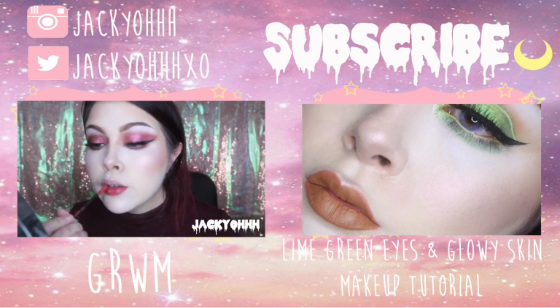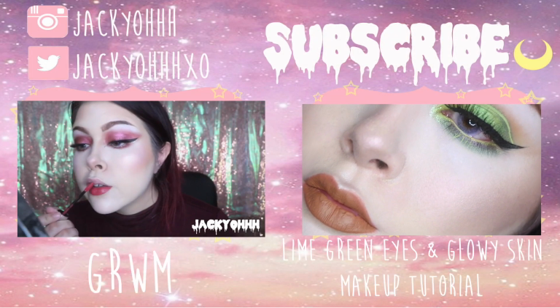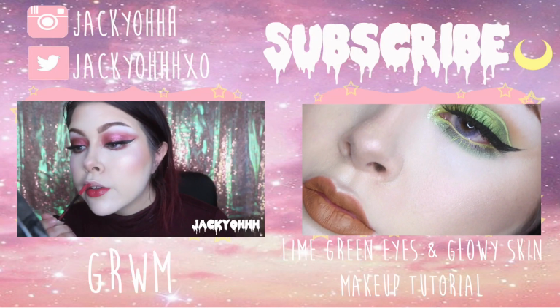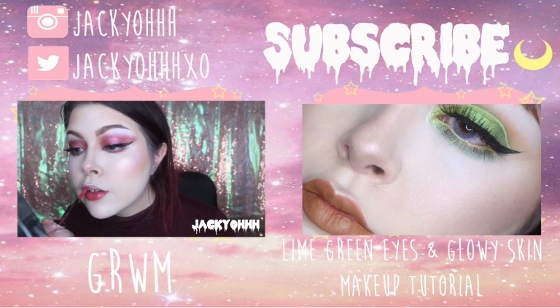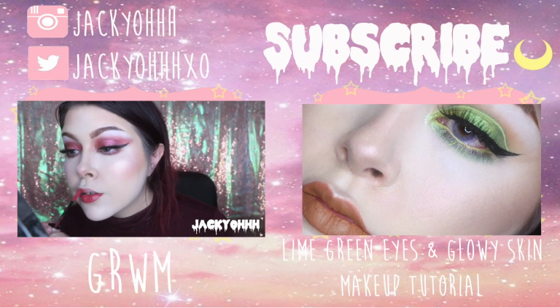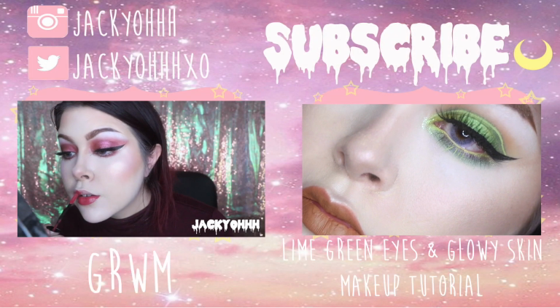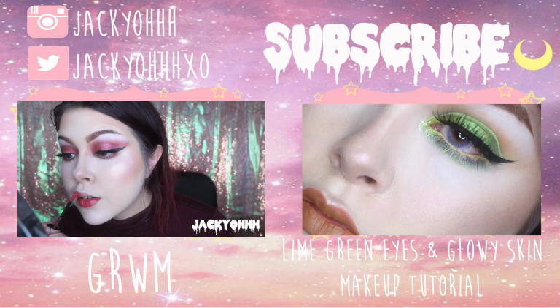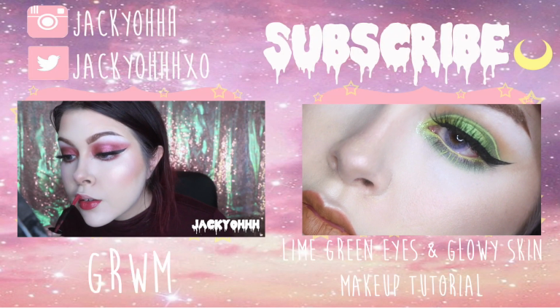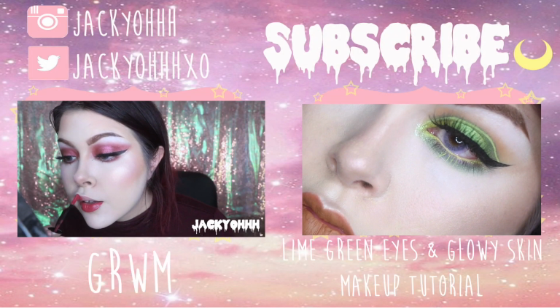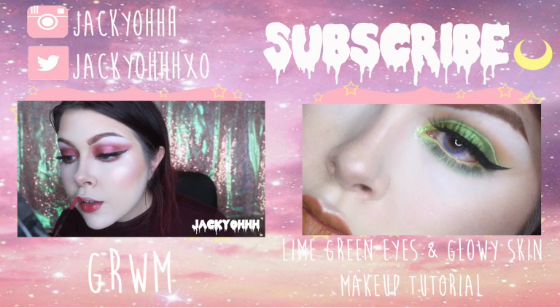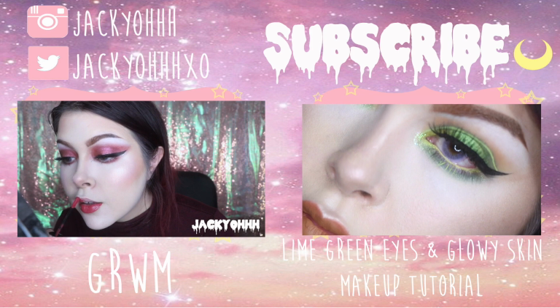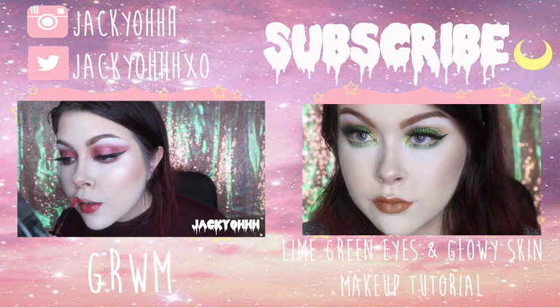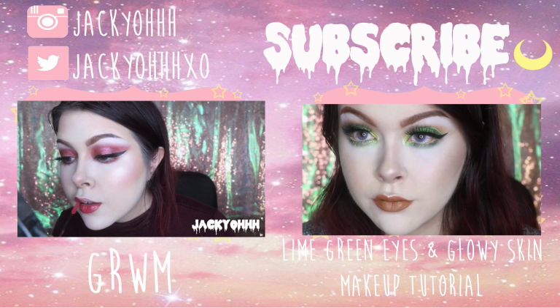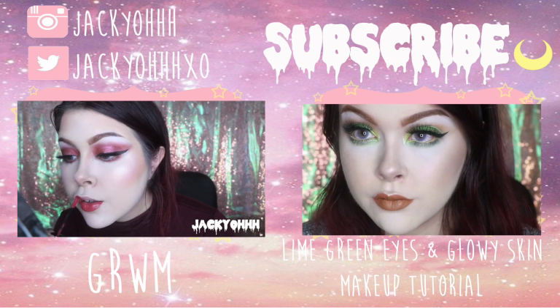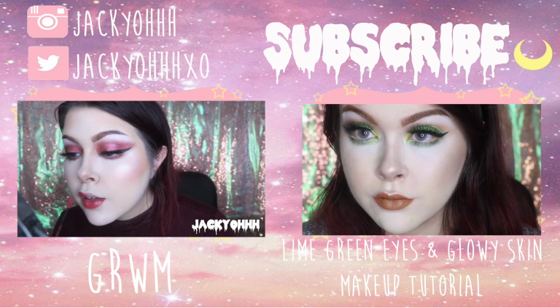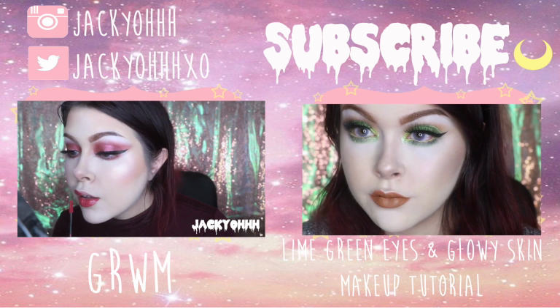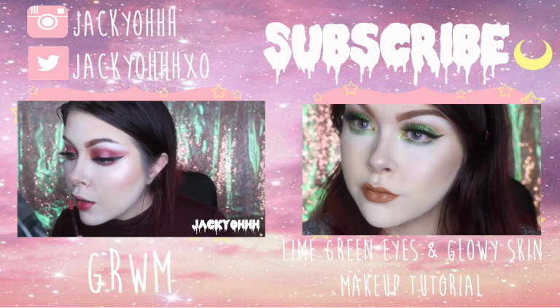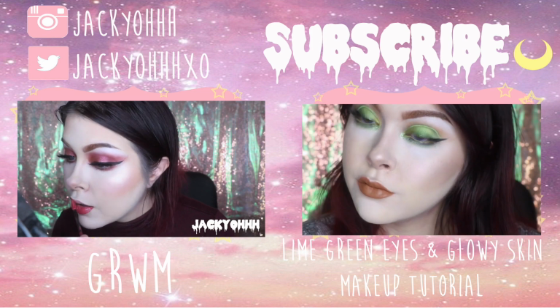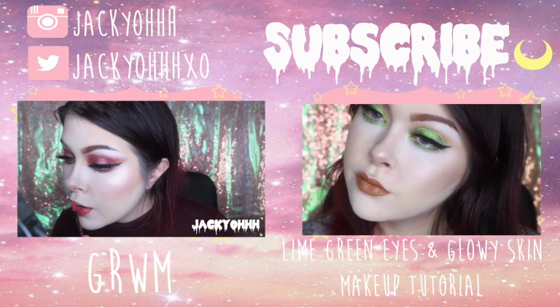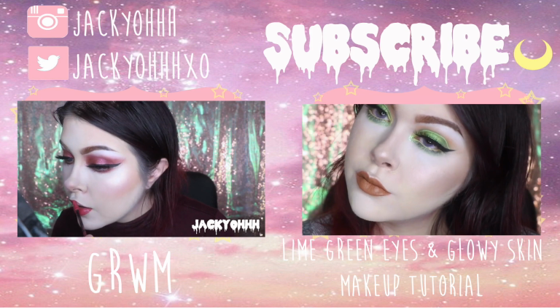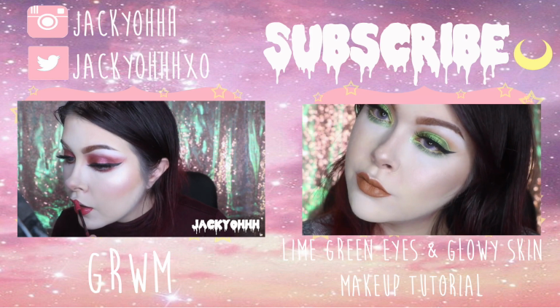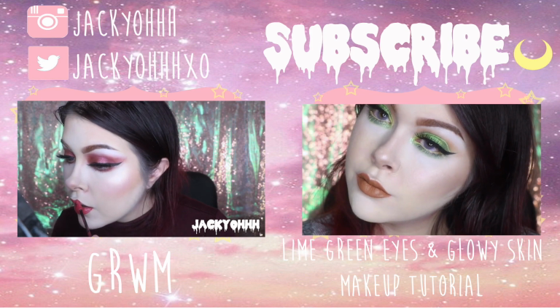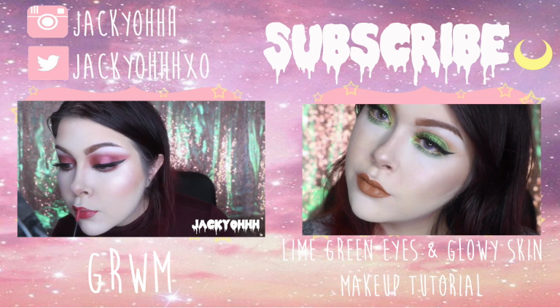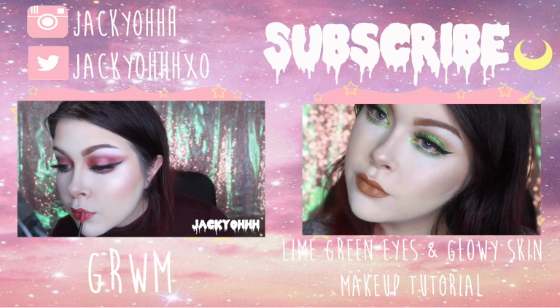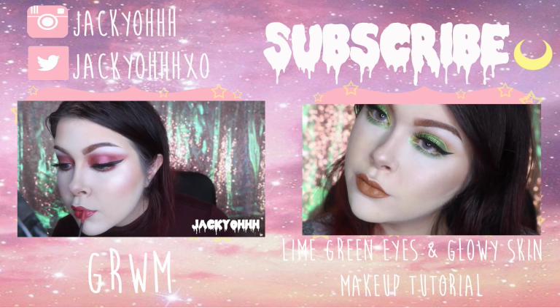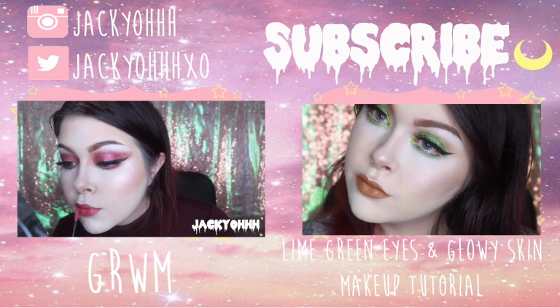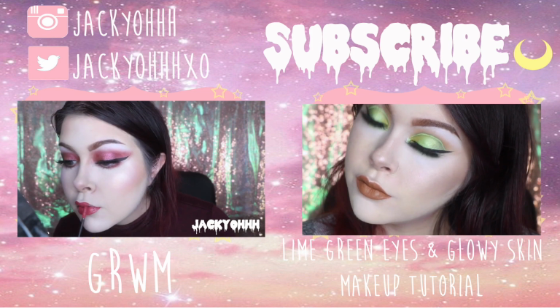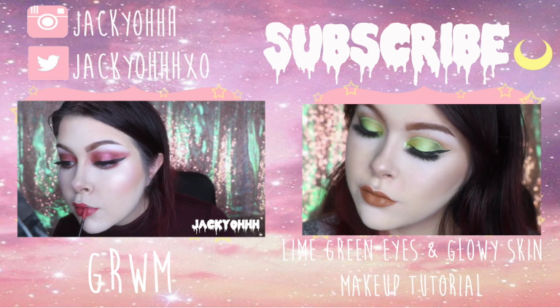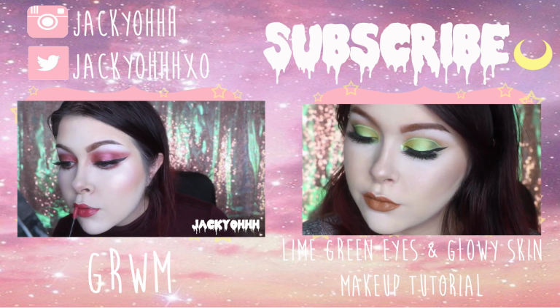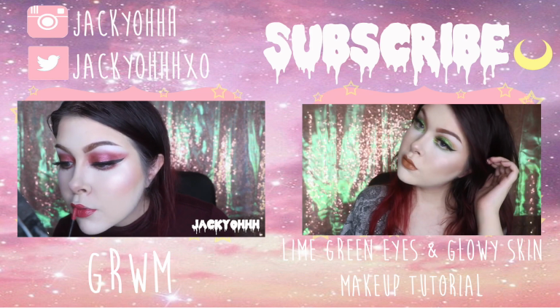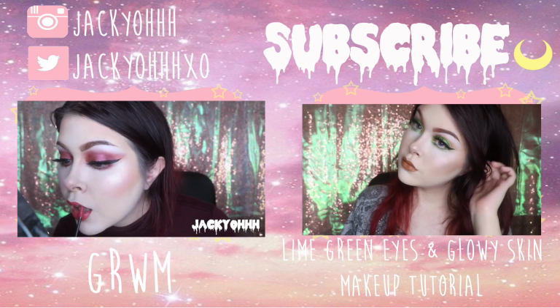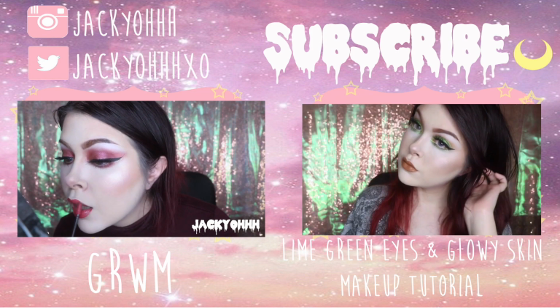I hope you guys like this tutorial! If you like this video, give it a like and subscribe — it makes me happy. I hope you guys are having a beautiful day. Bye!